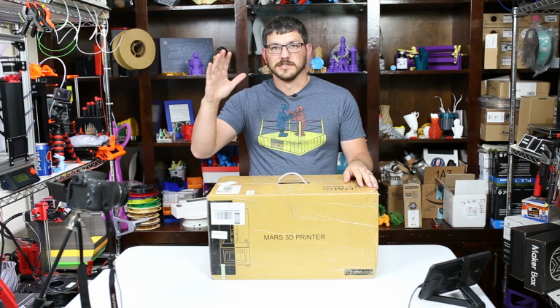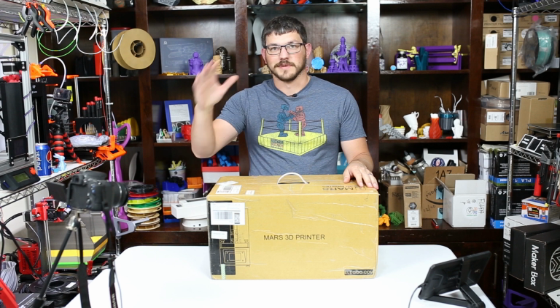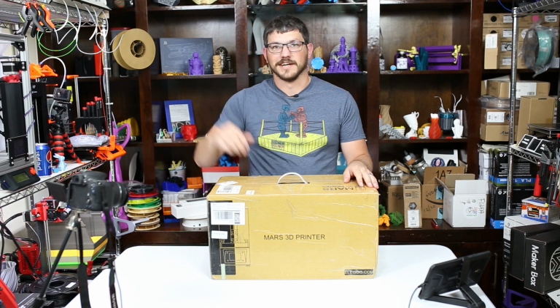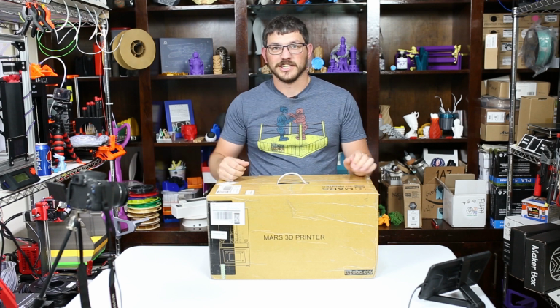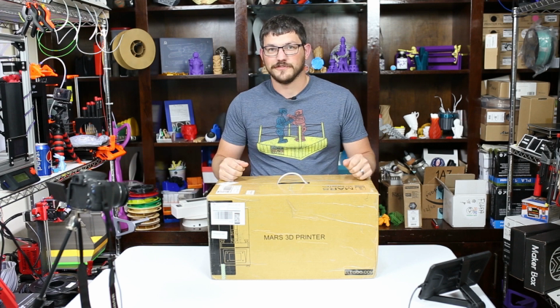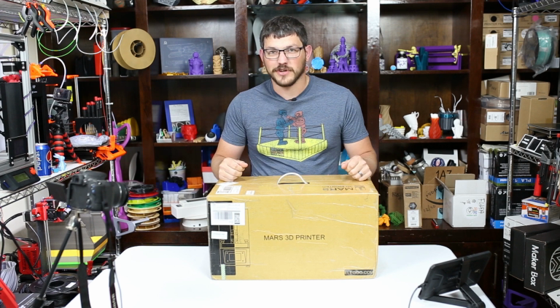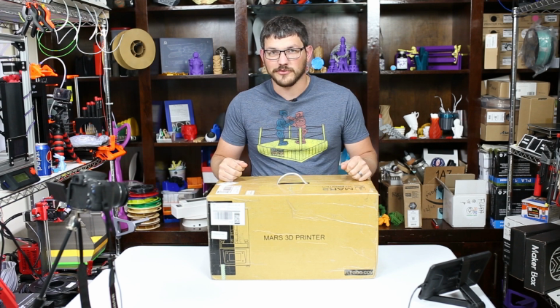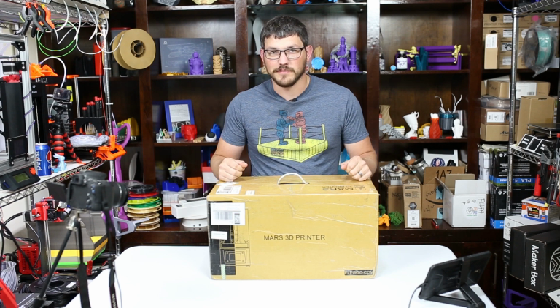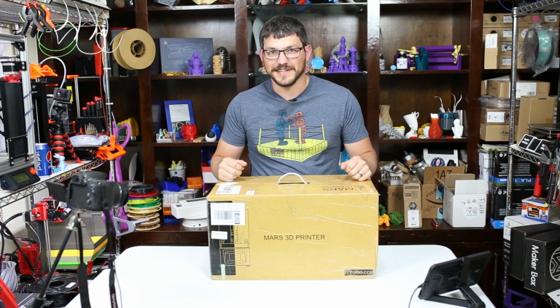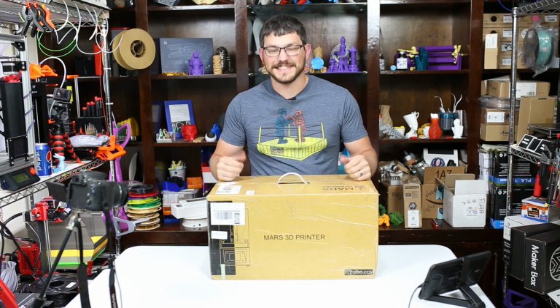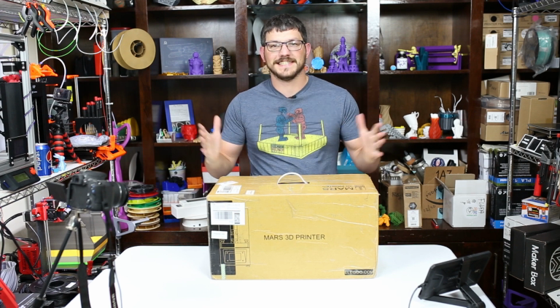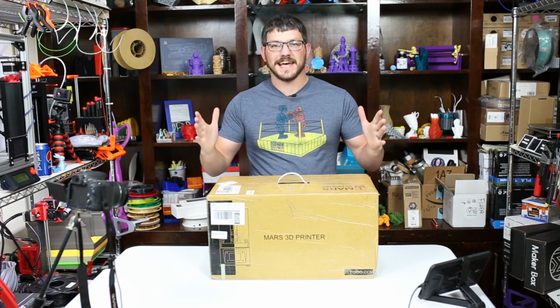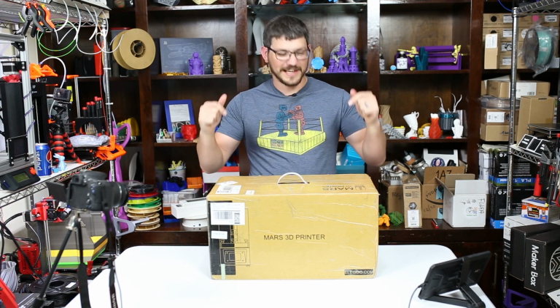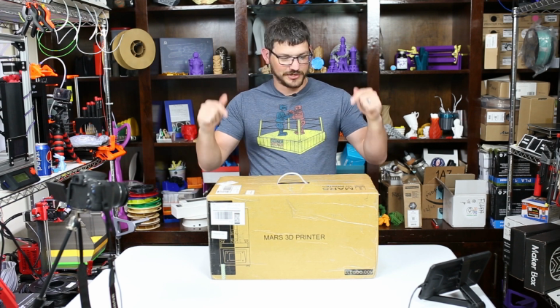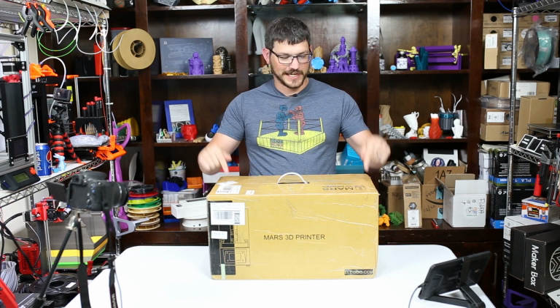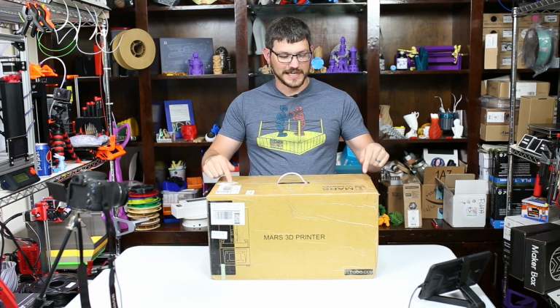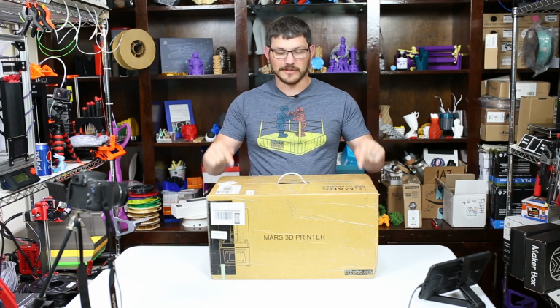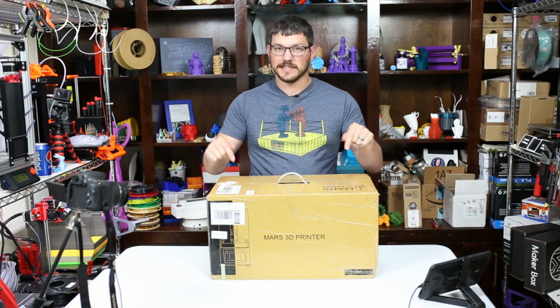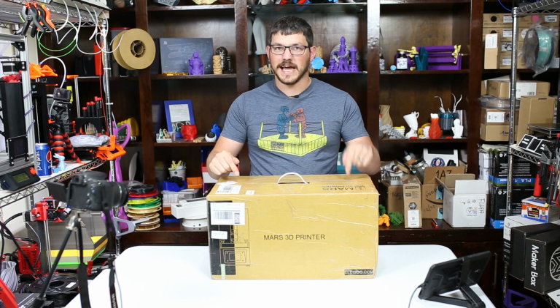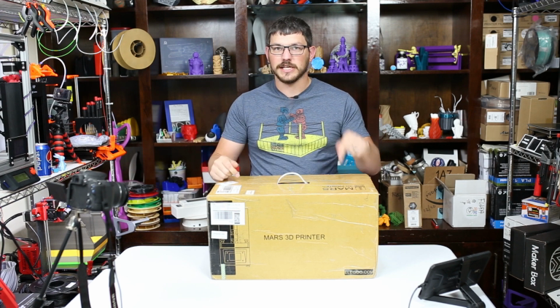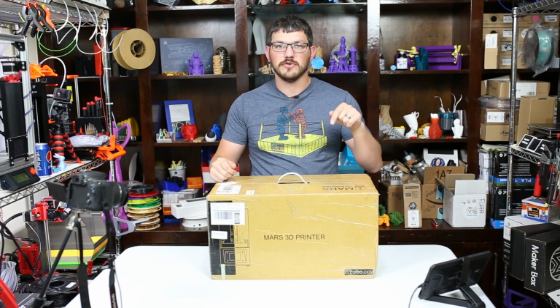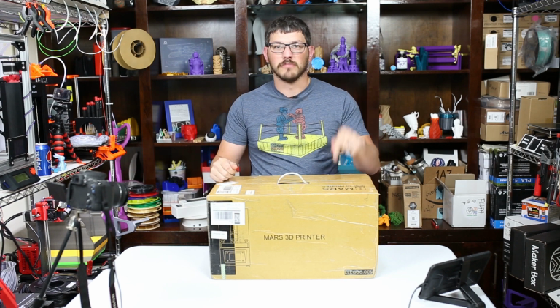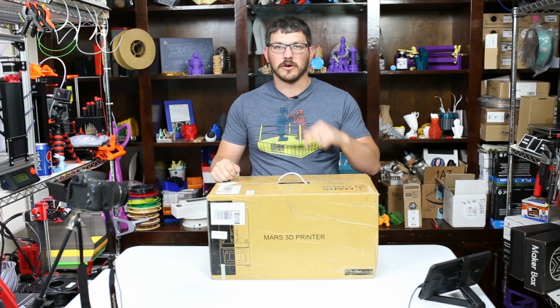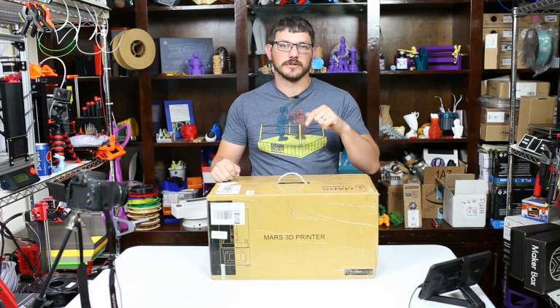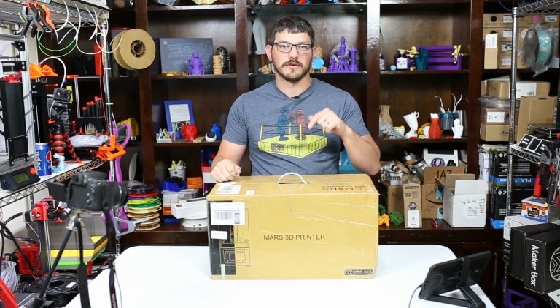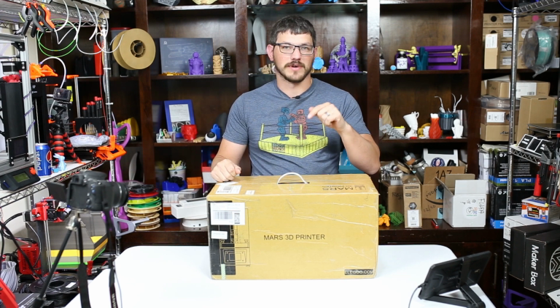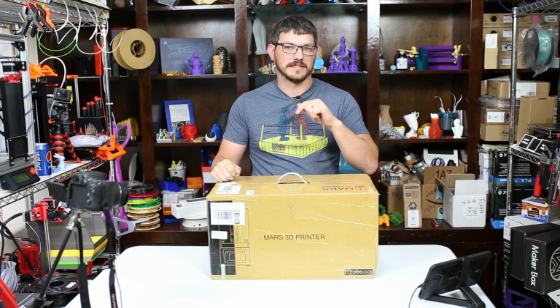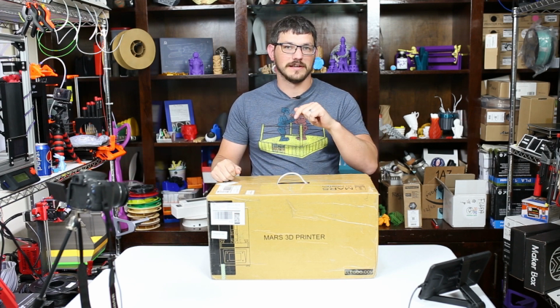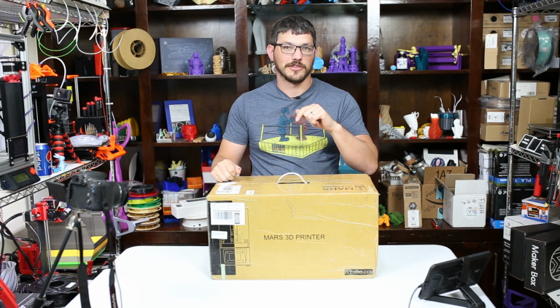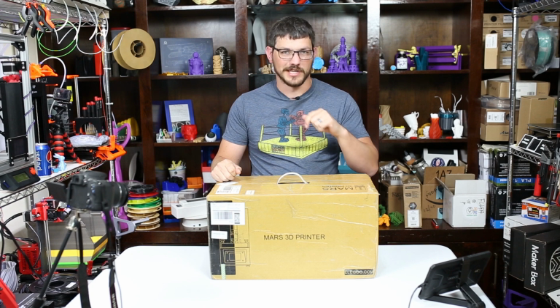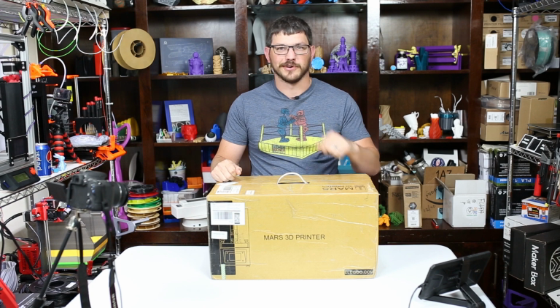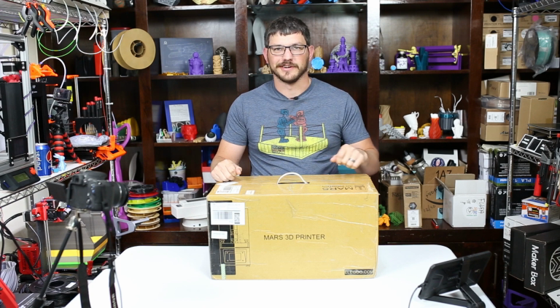What's up guys, Shane here from Figuredeck 3D Printing and today I'm checking out the Elegoo Mars Resin 3D Printer.